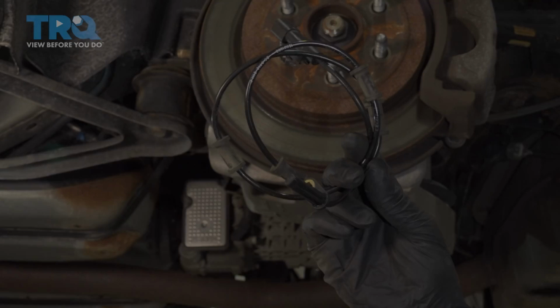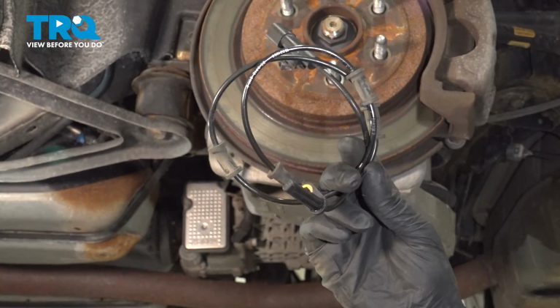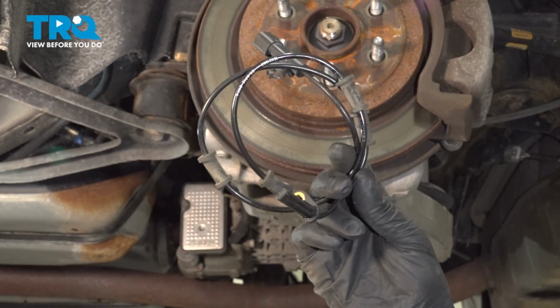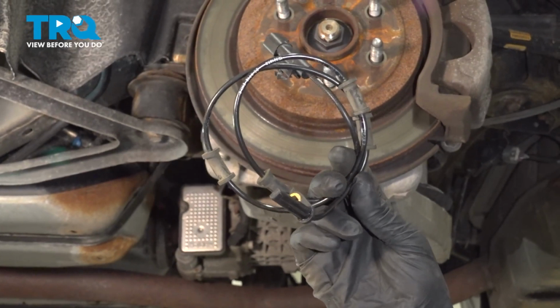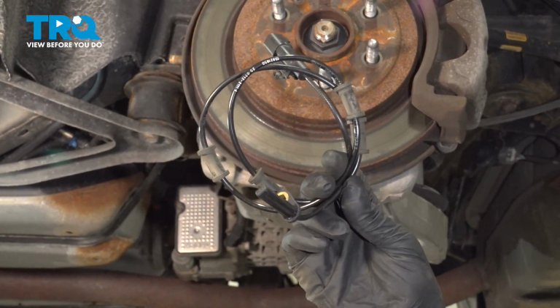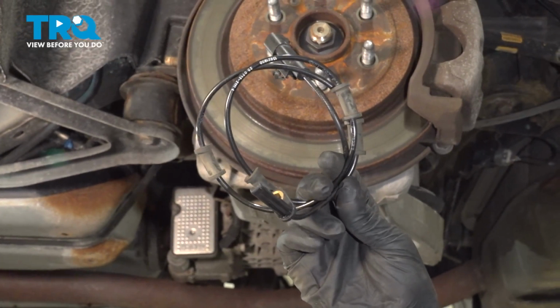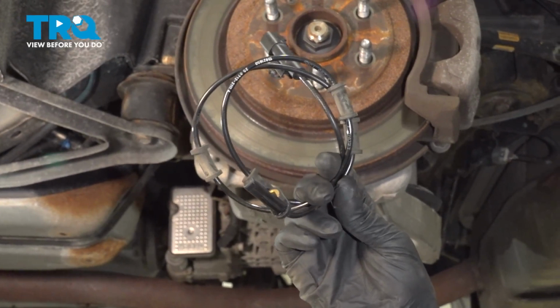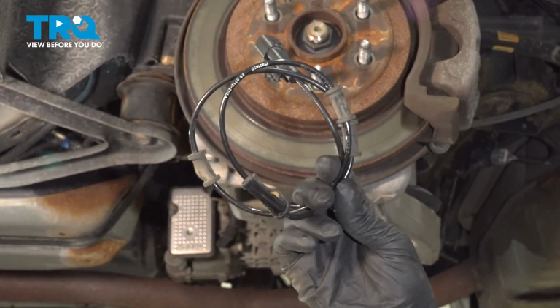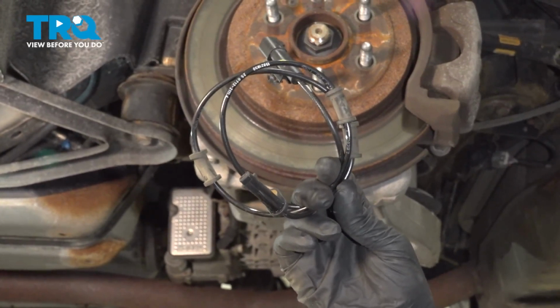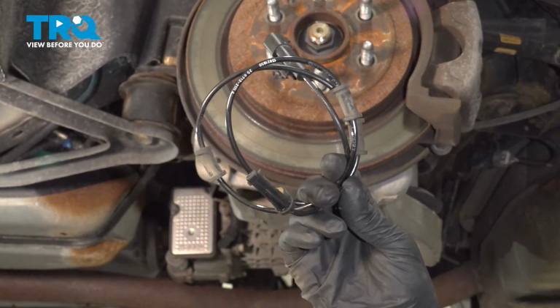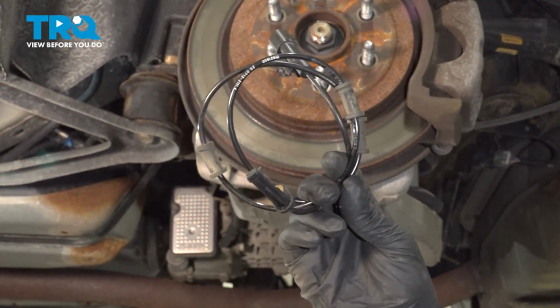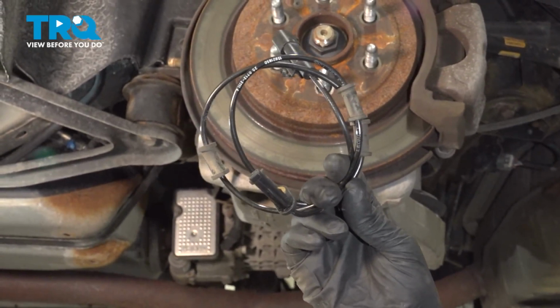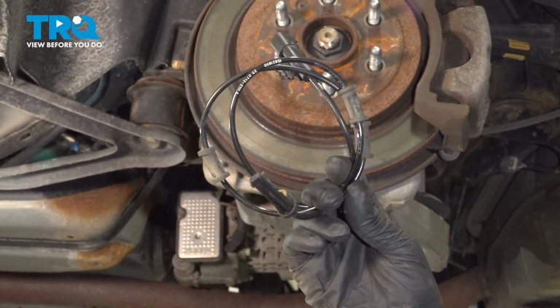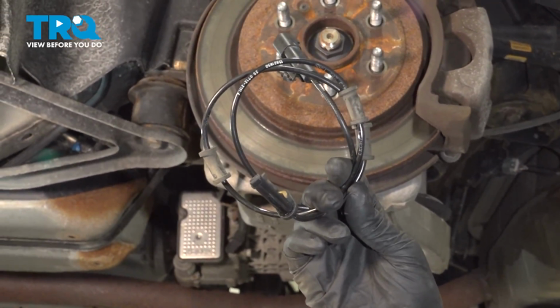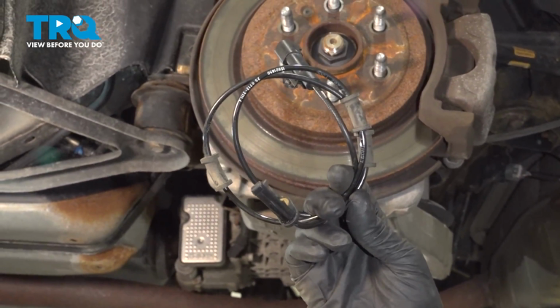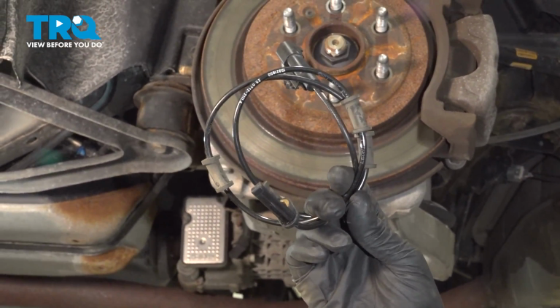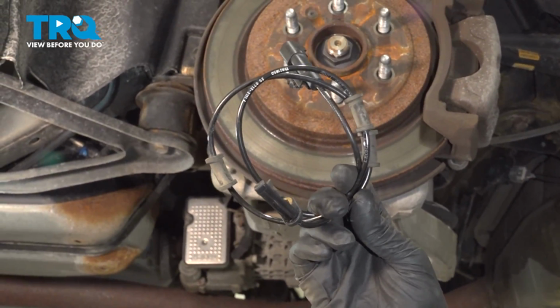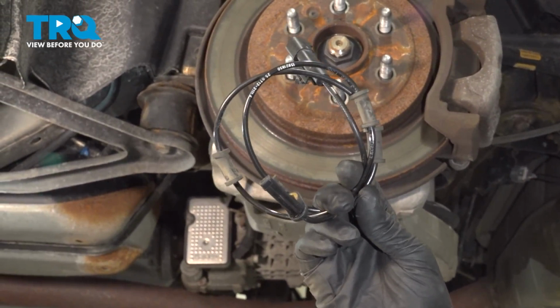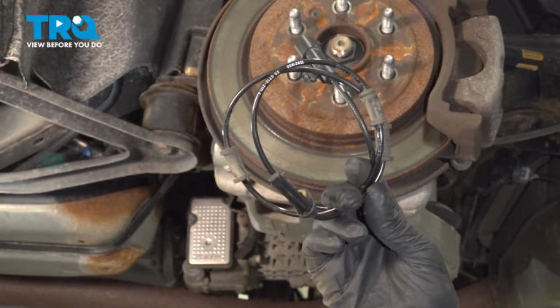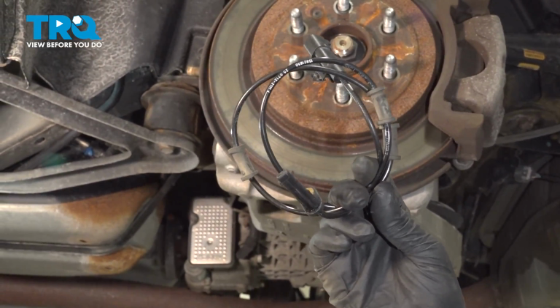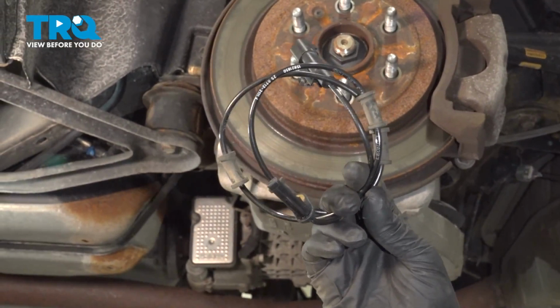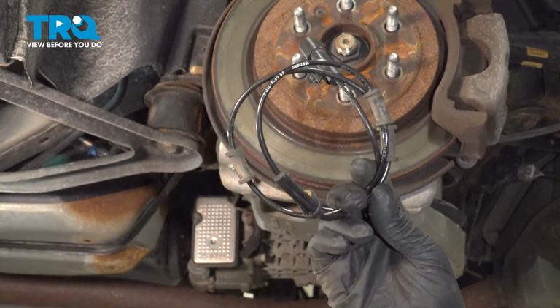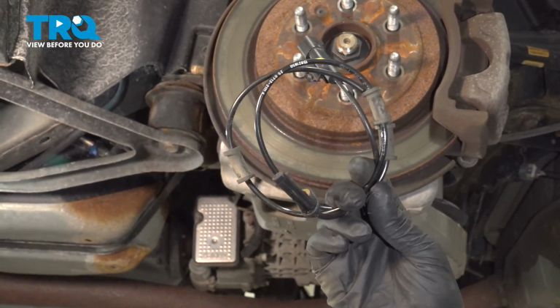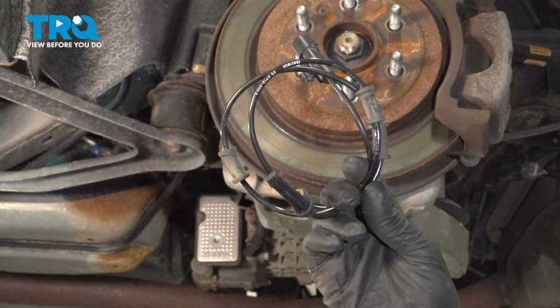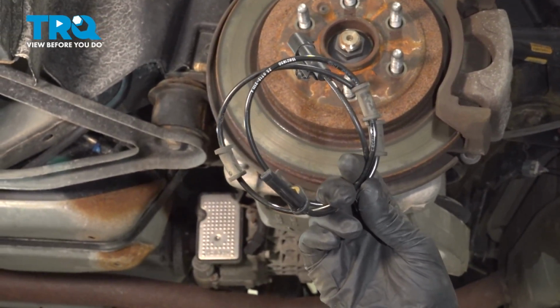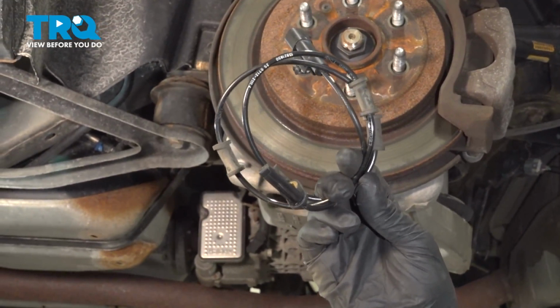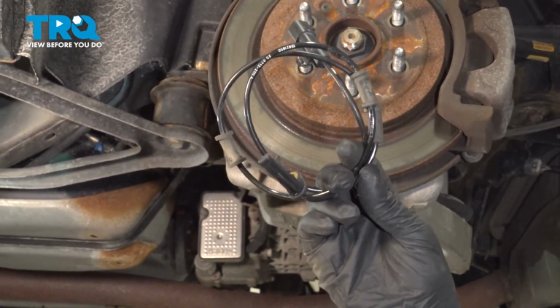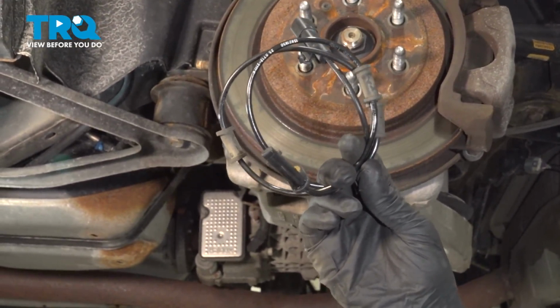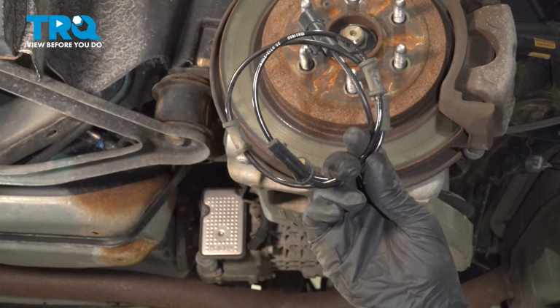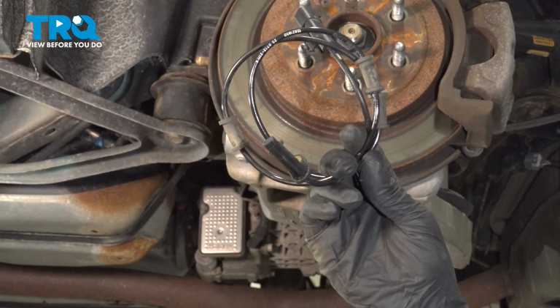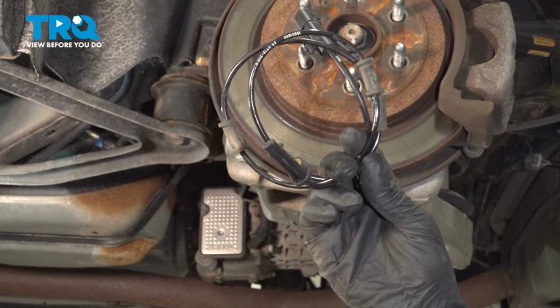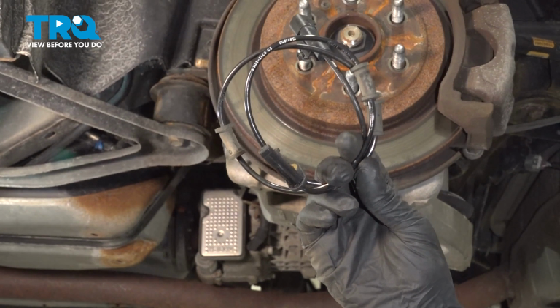In this video, I'm going to show you how to replace the rear wheel speed sensor on this Cadillac SRX. Let's get into it.